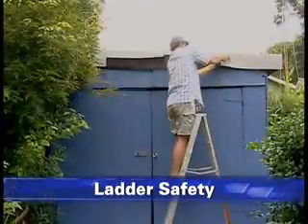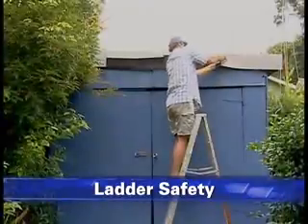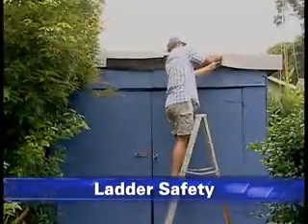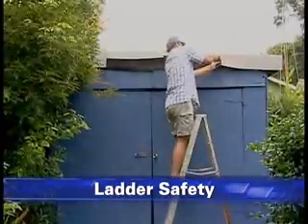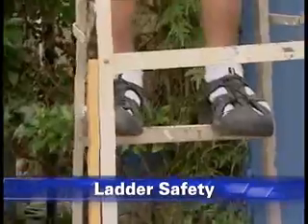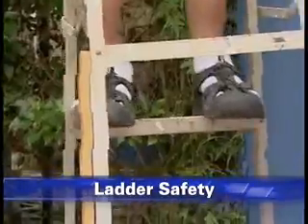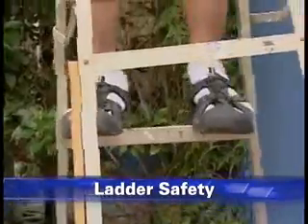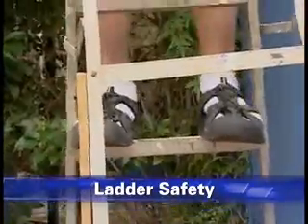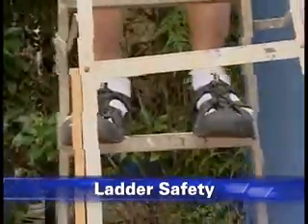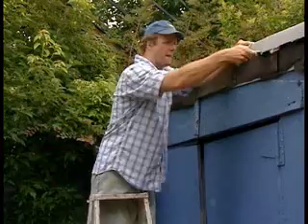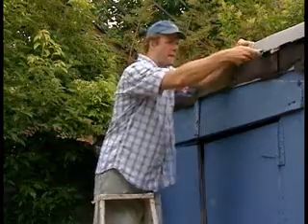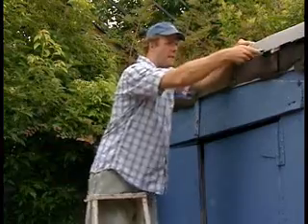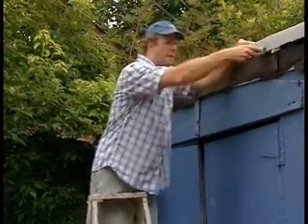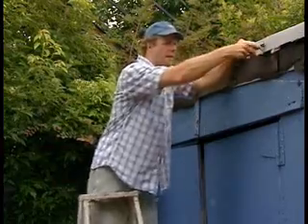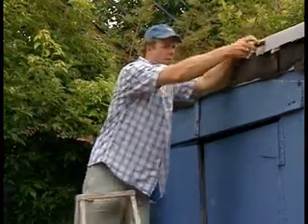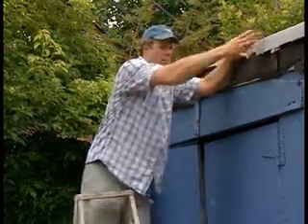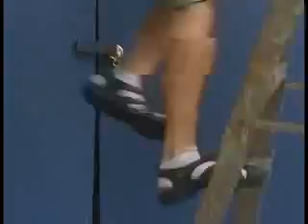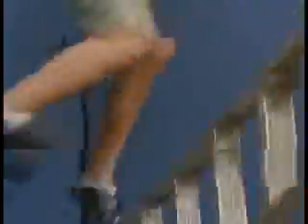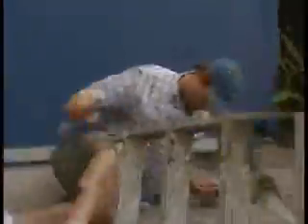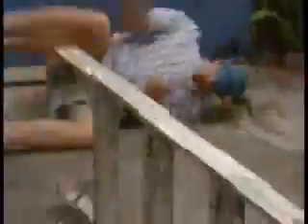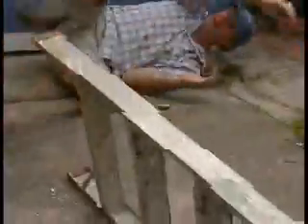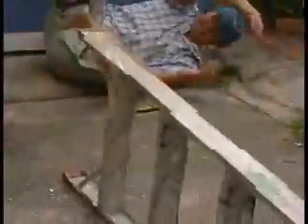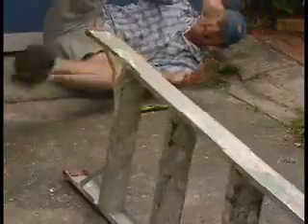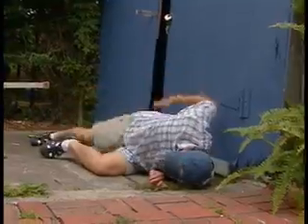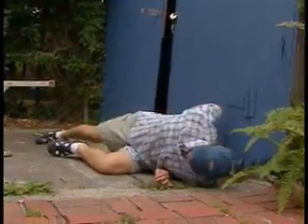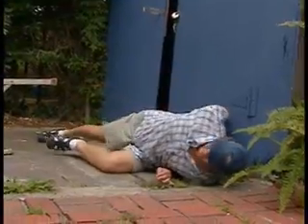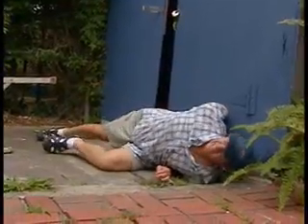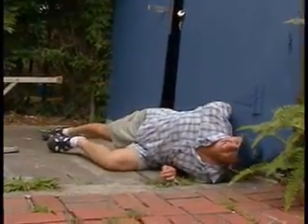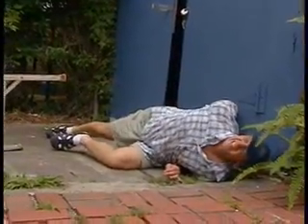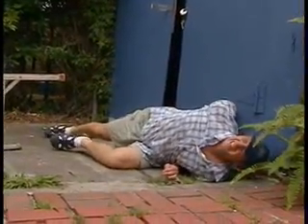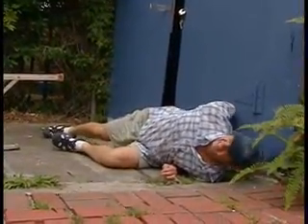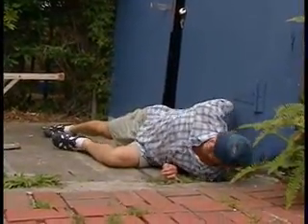If a ladder tips, collapses, or outright breaks, there's a very good chance you'll be on your way to striking the ground.